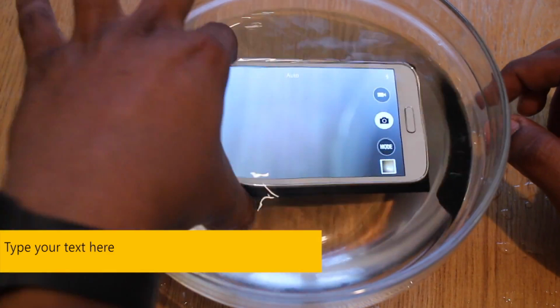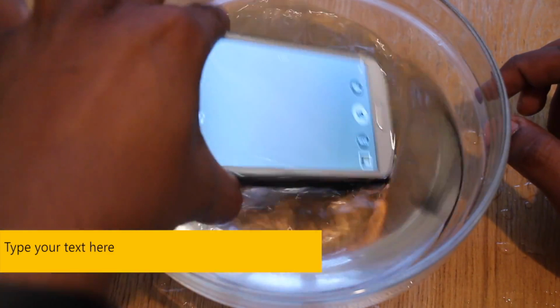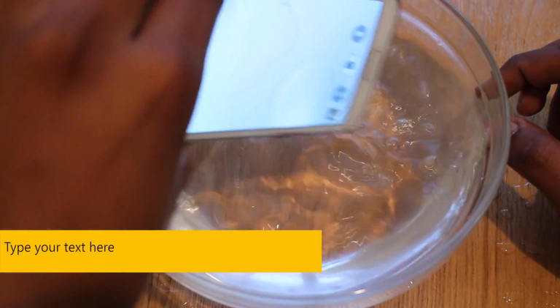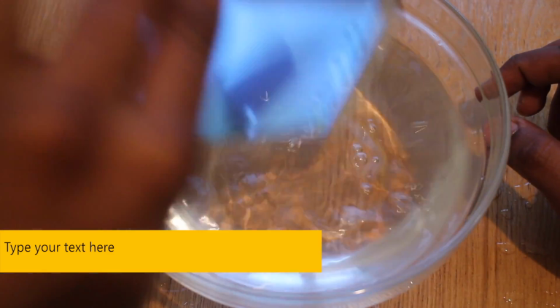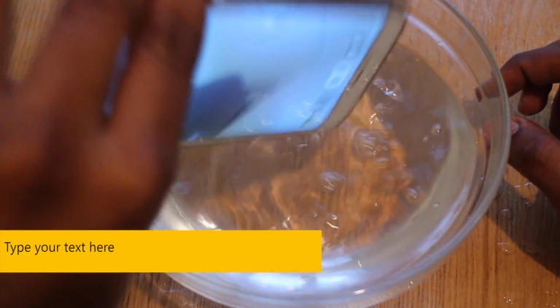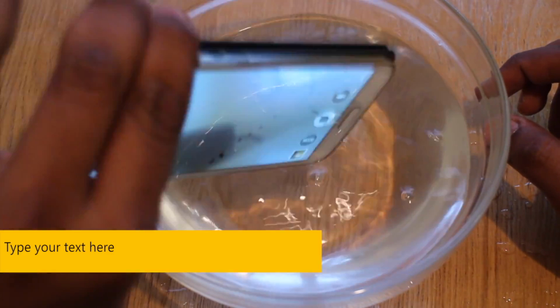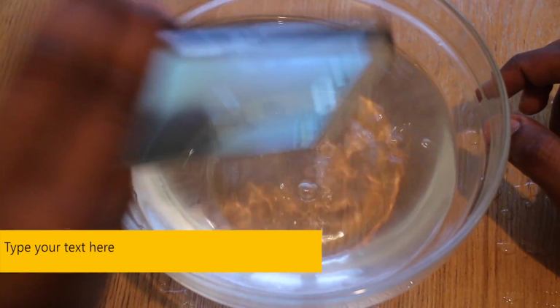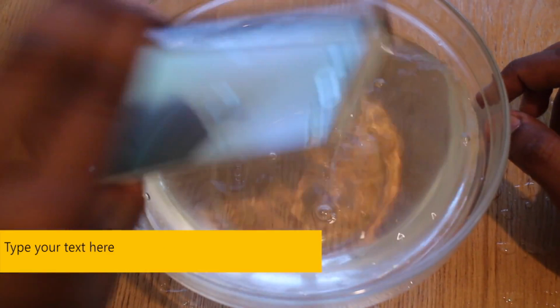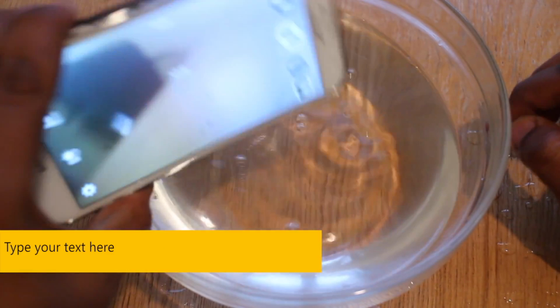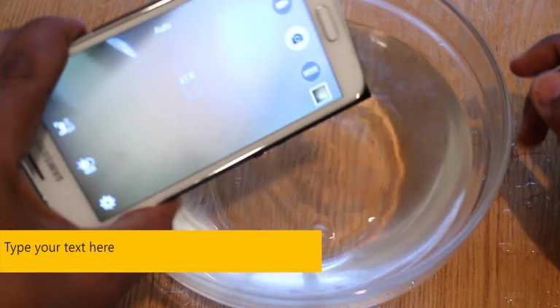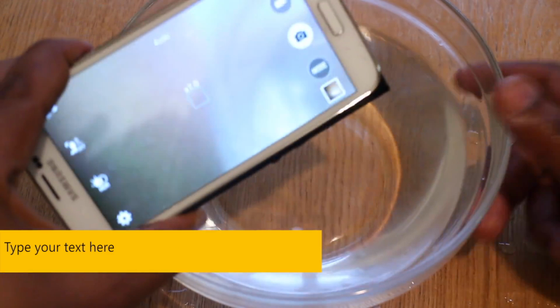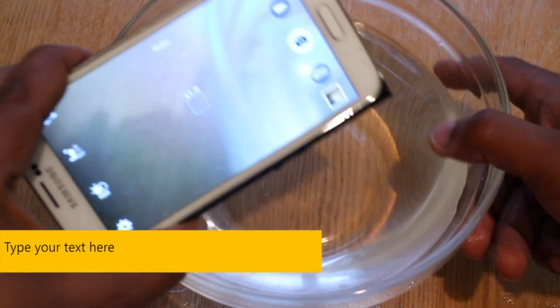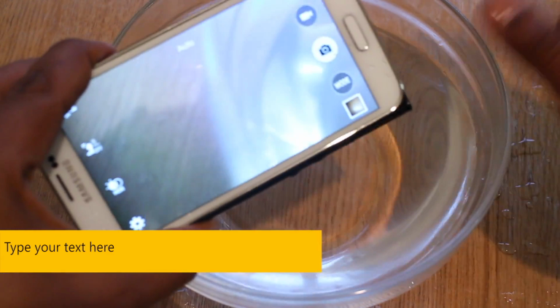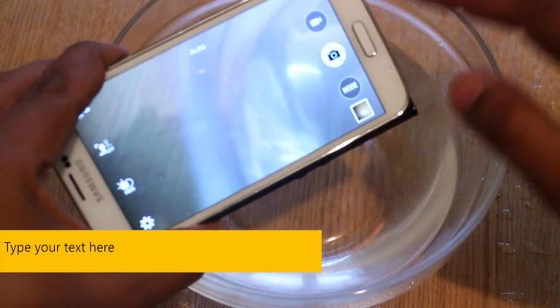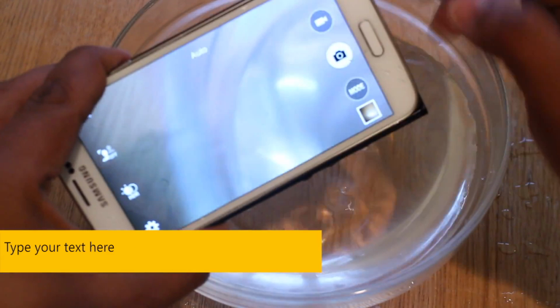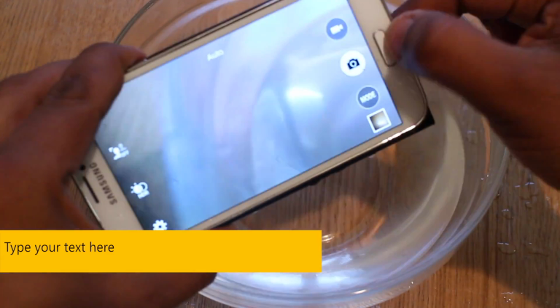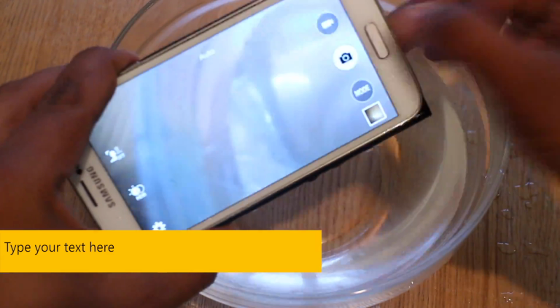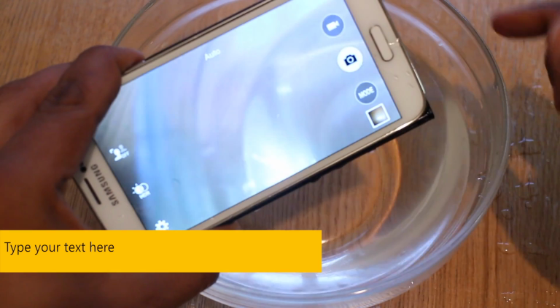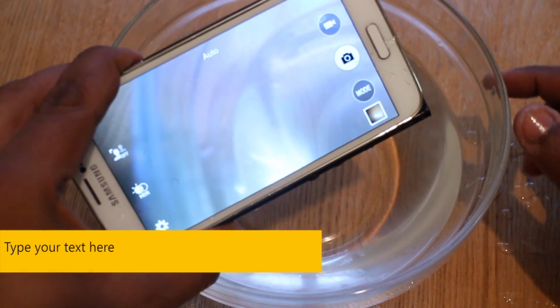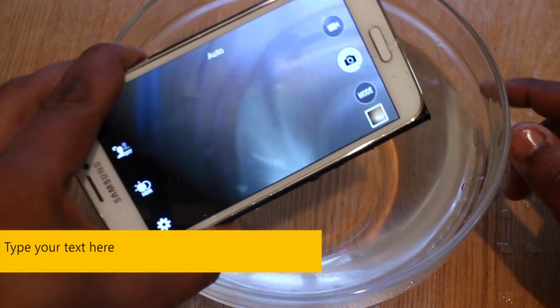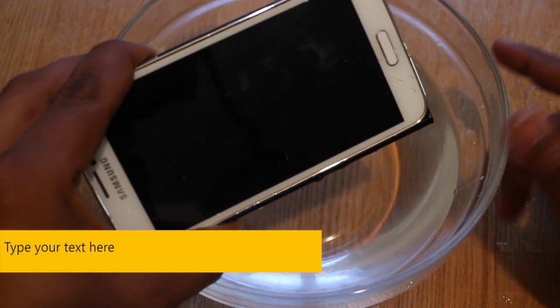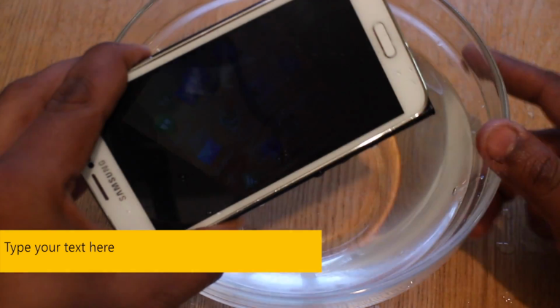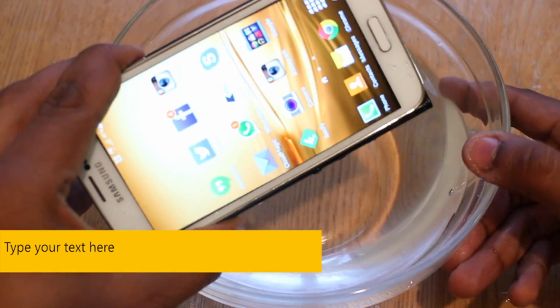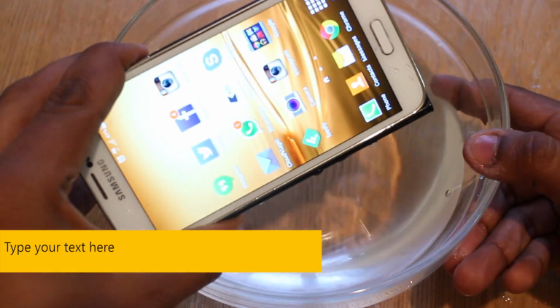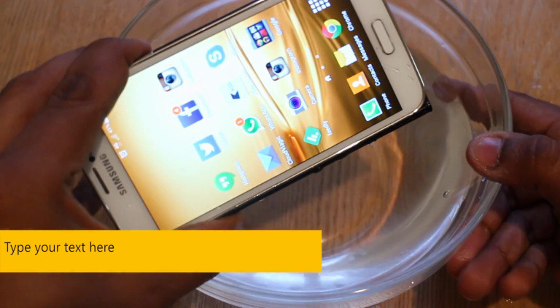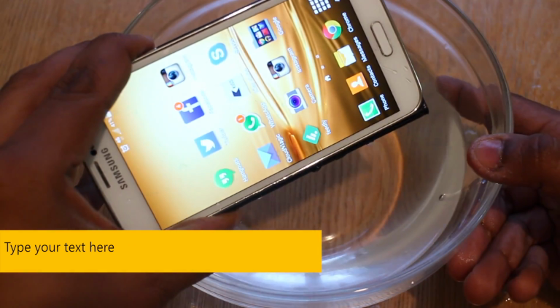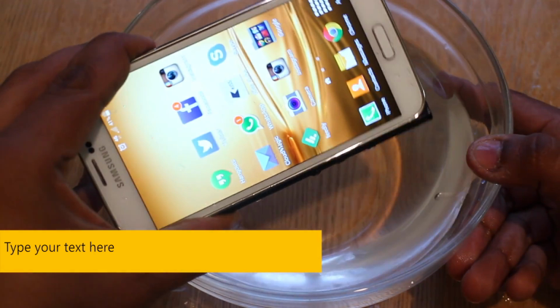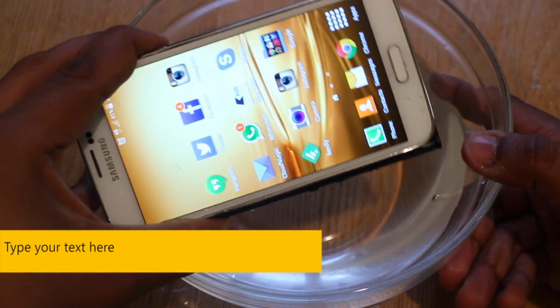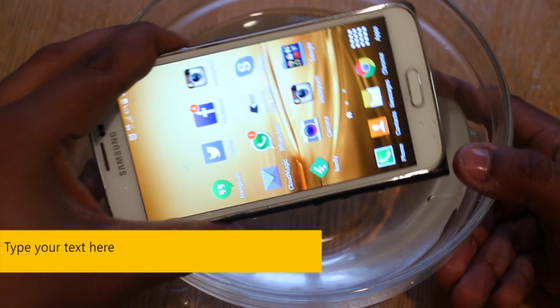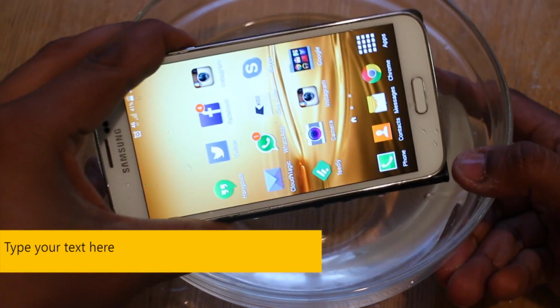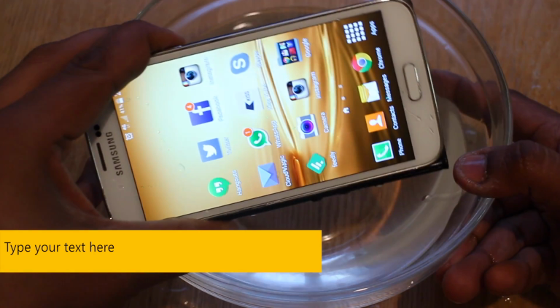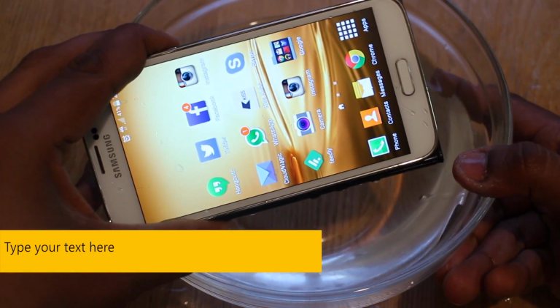So now that we're done, let's give this a bit more of a shake. And we'll show you how it remains waterproof, even though it's got a removable back cover.